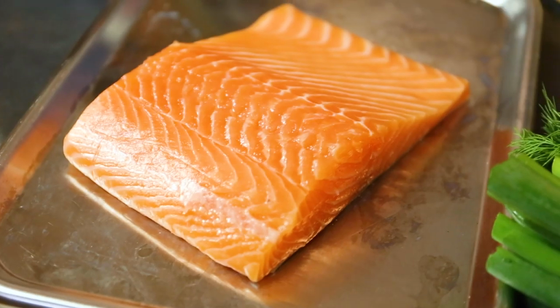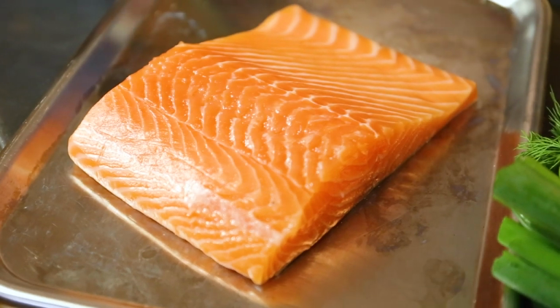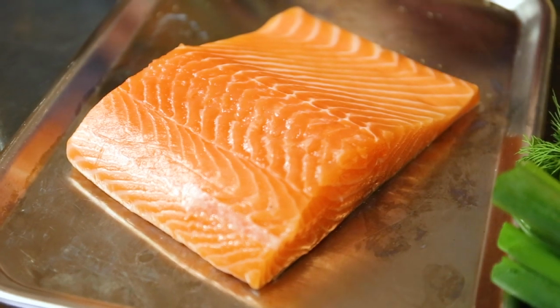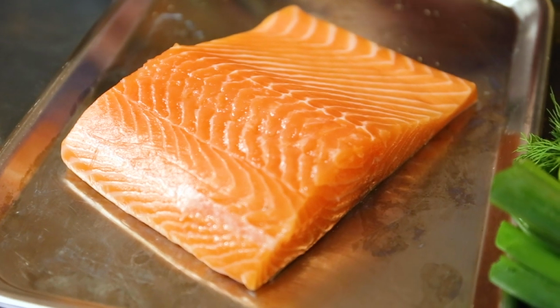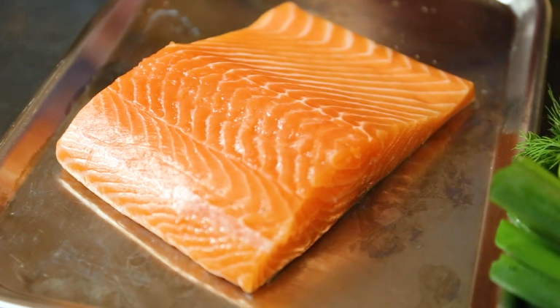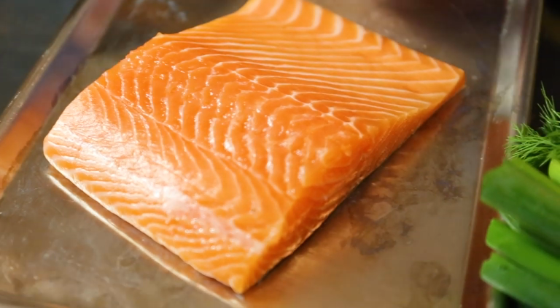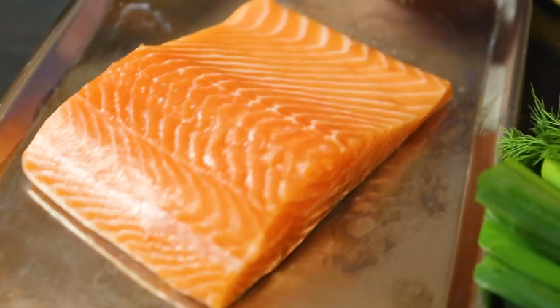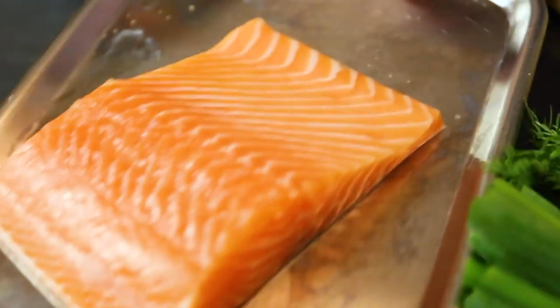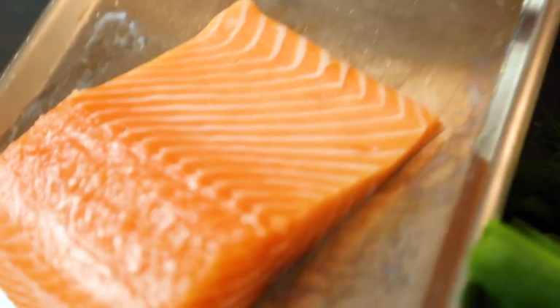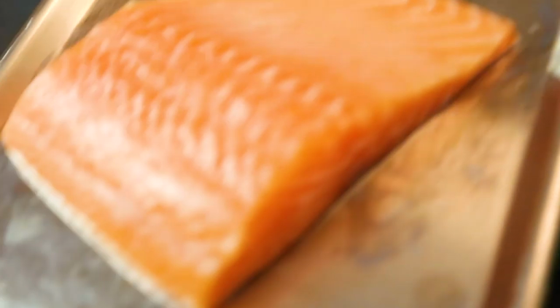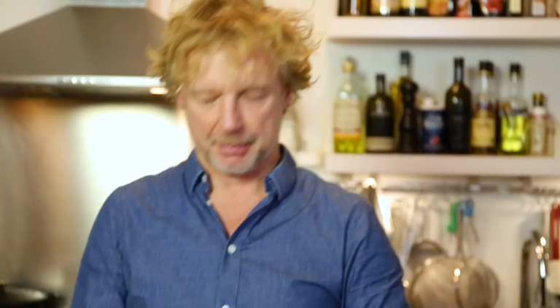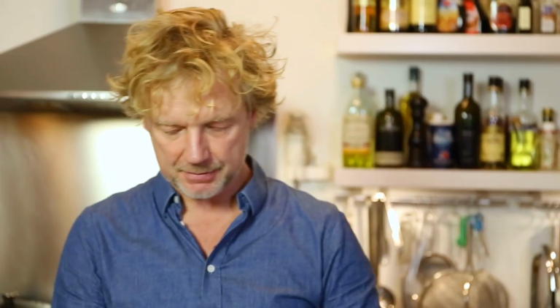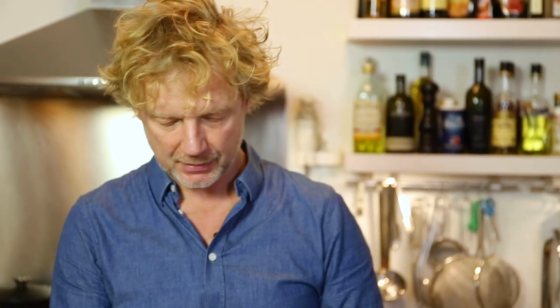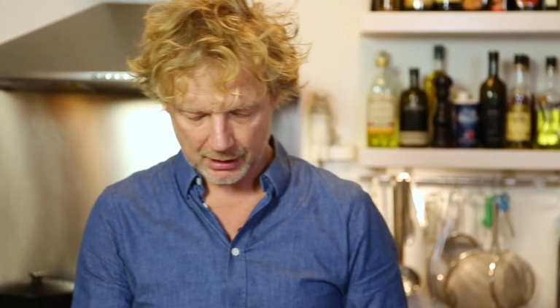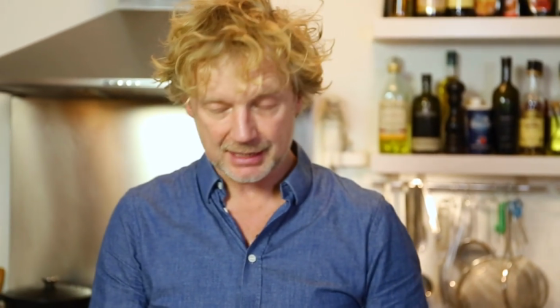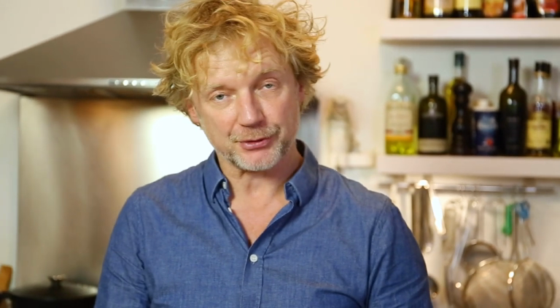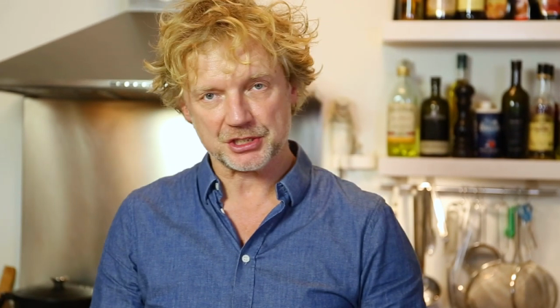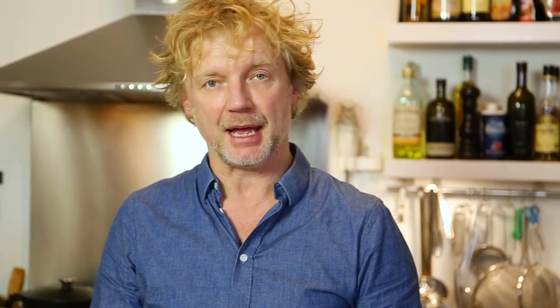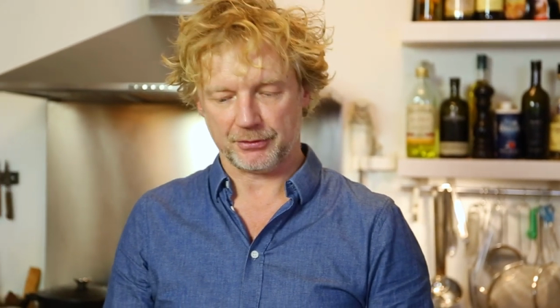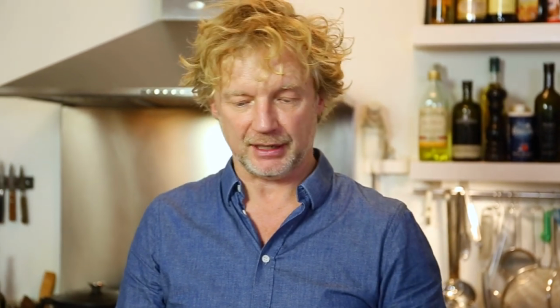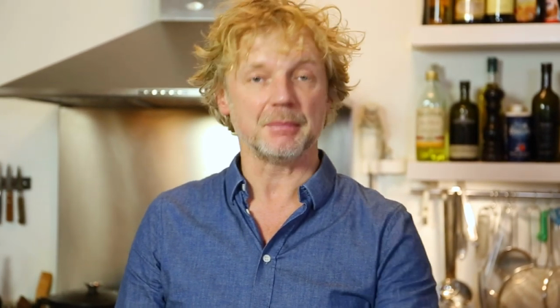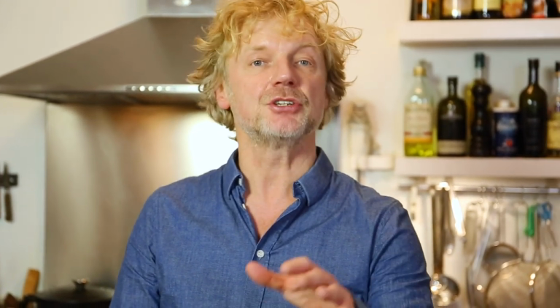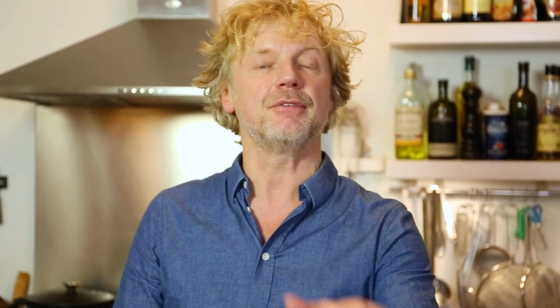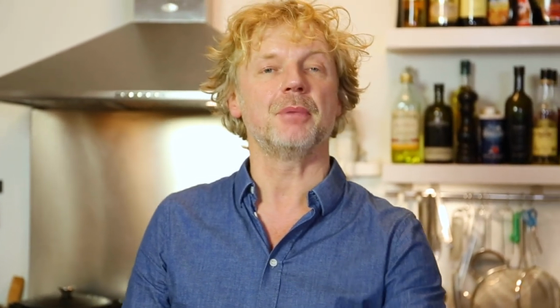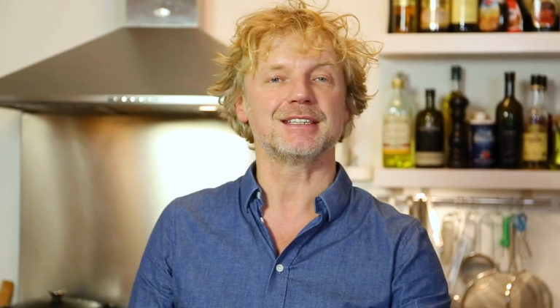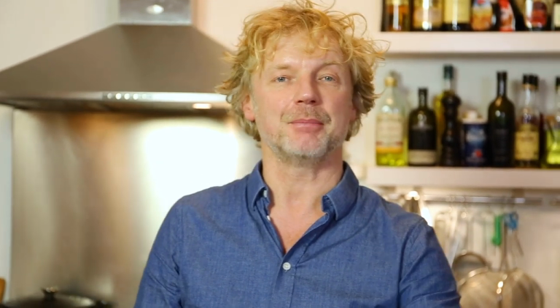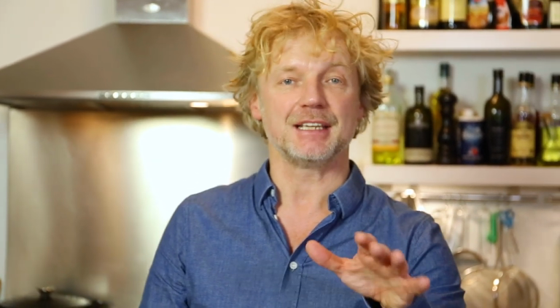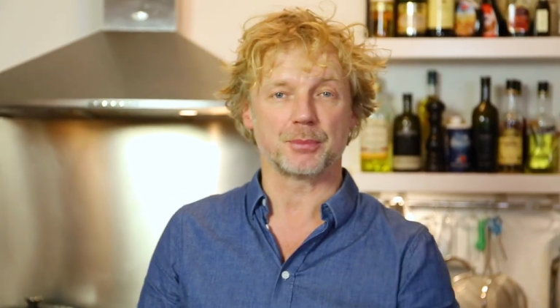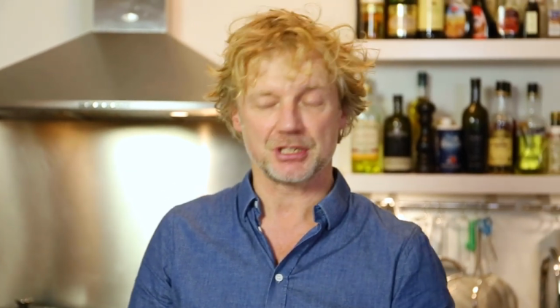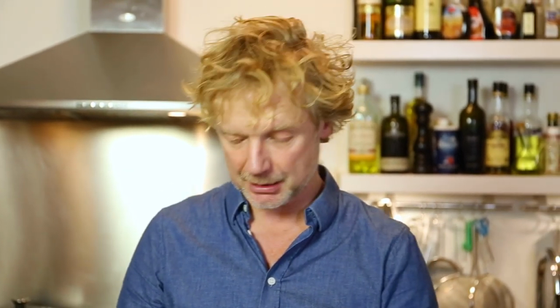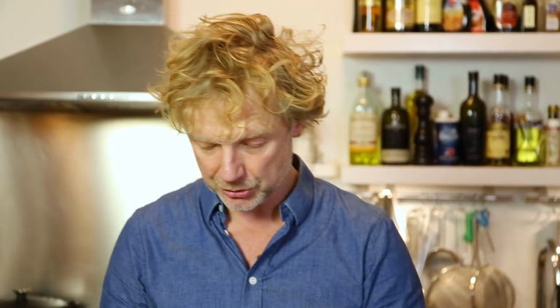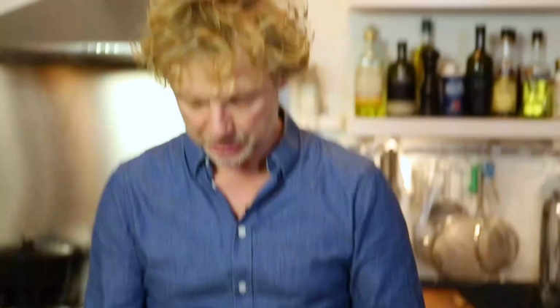This is around 400 grams of salmon, fresh salmon fillet. Make sure if you buy salmon it's from a sustainable source.